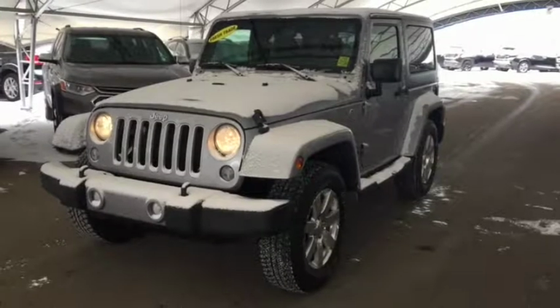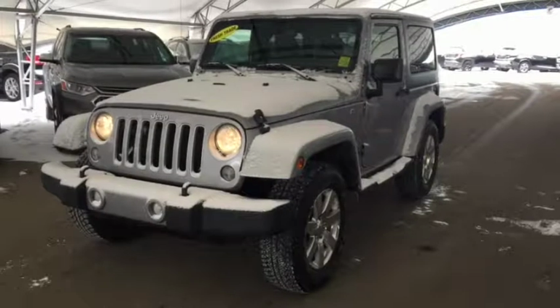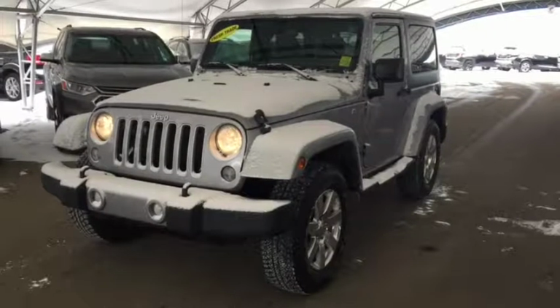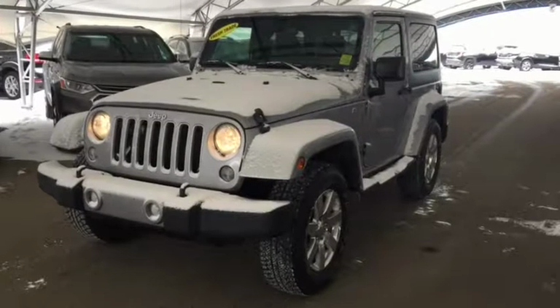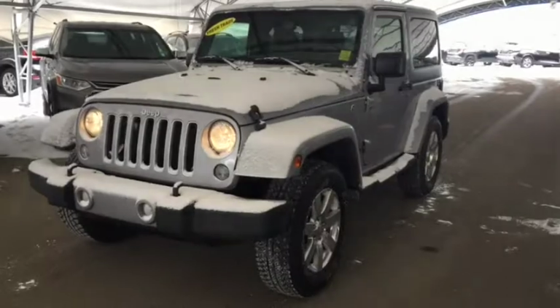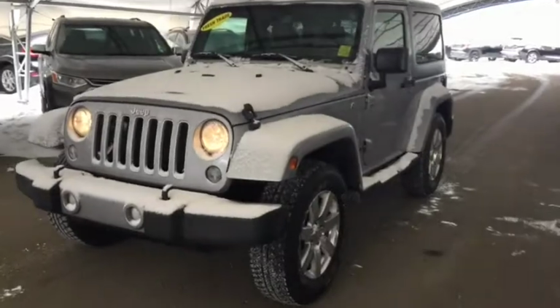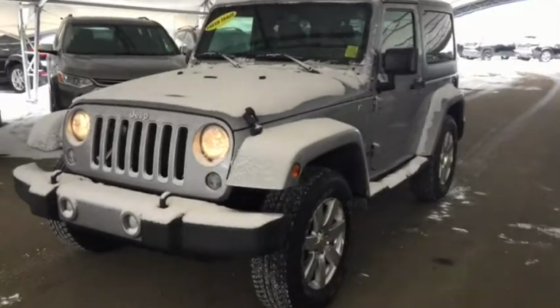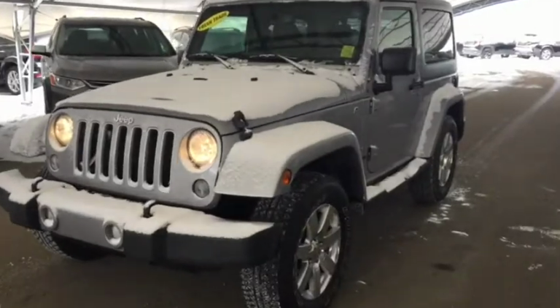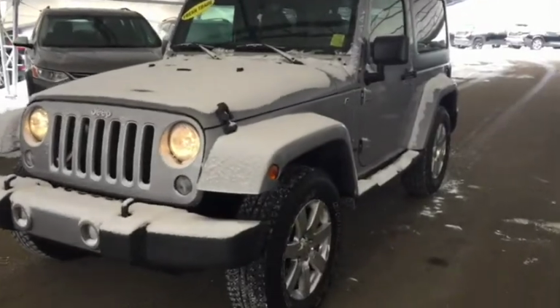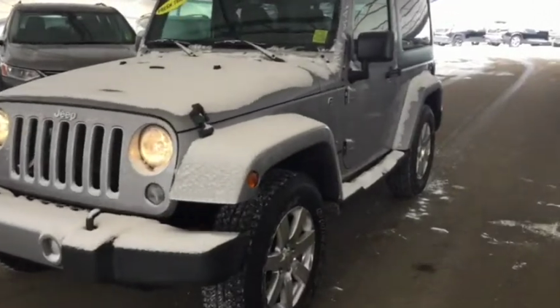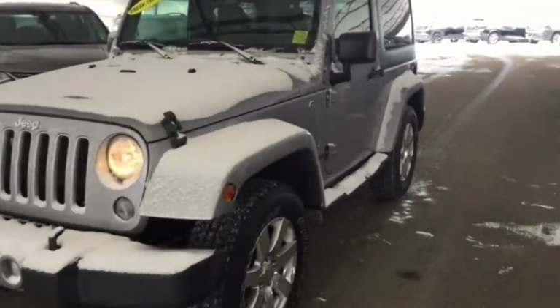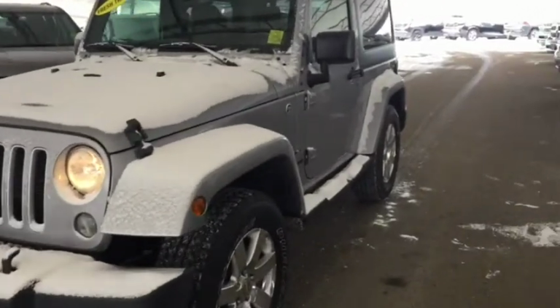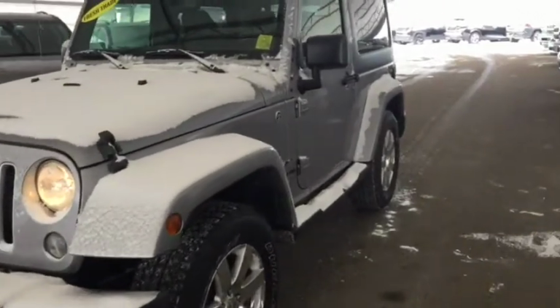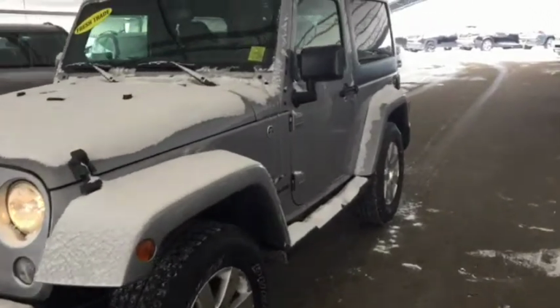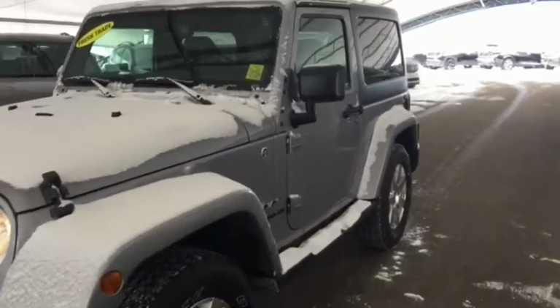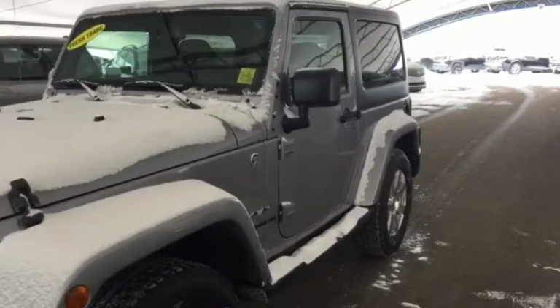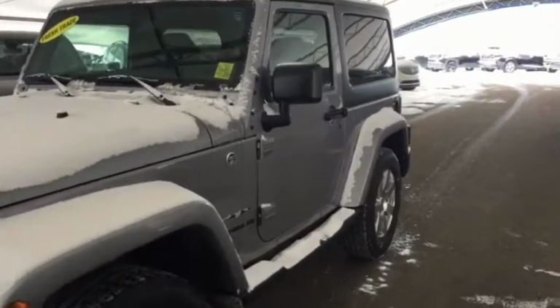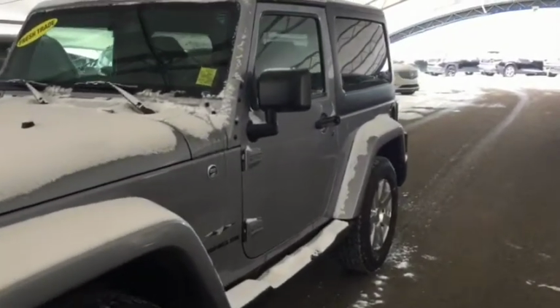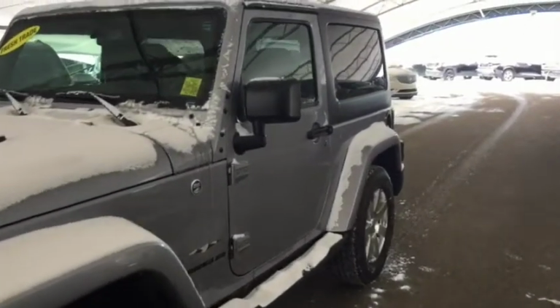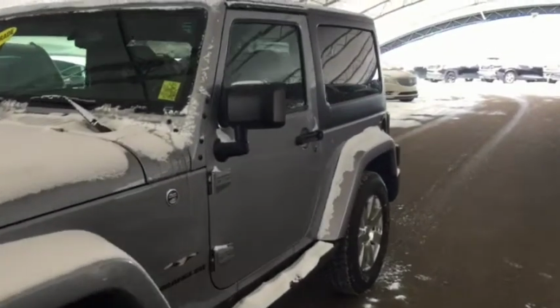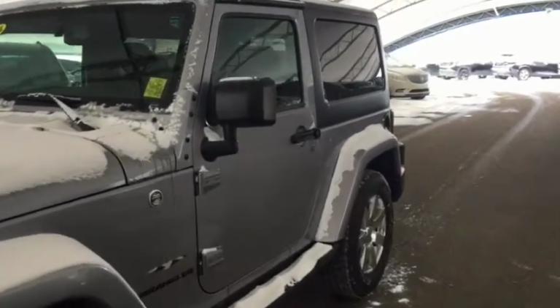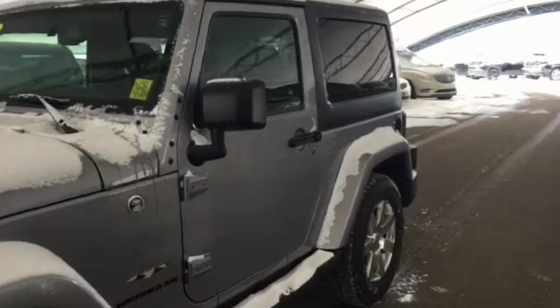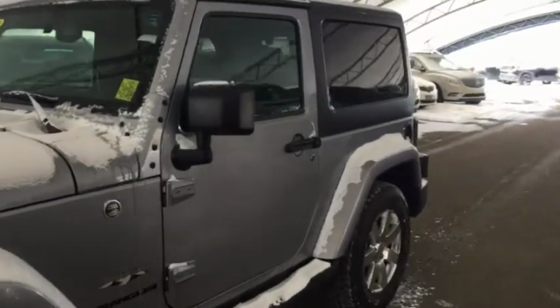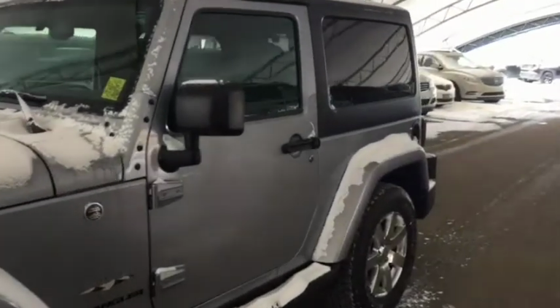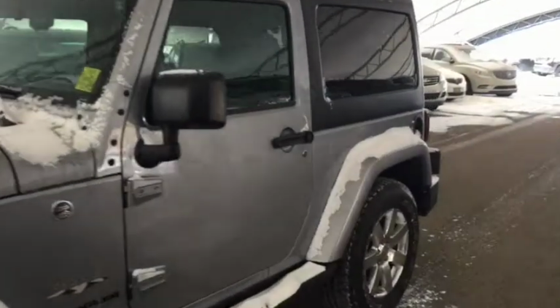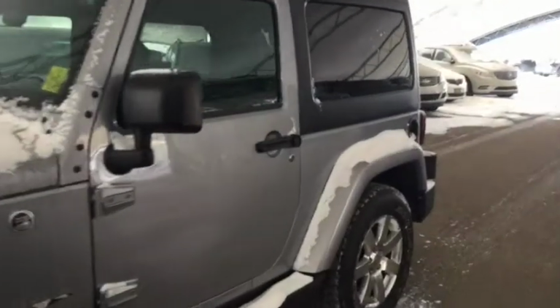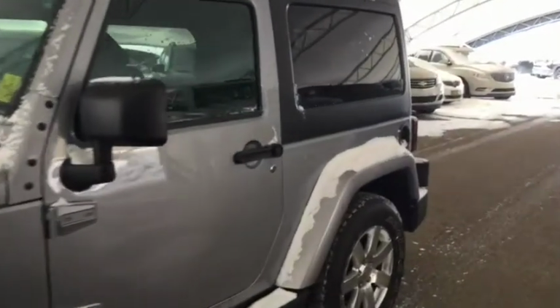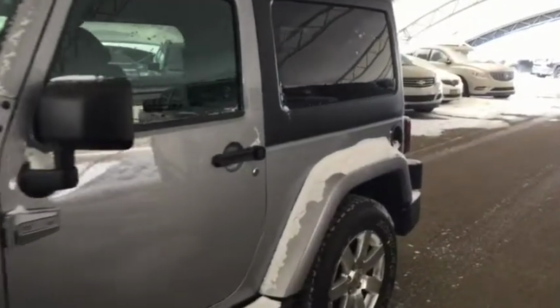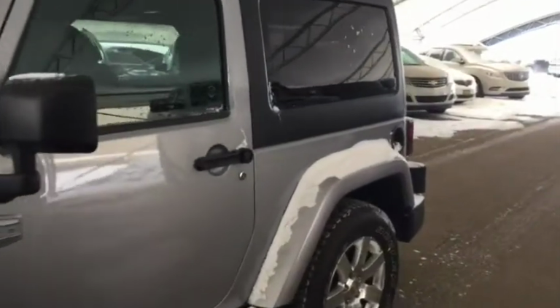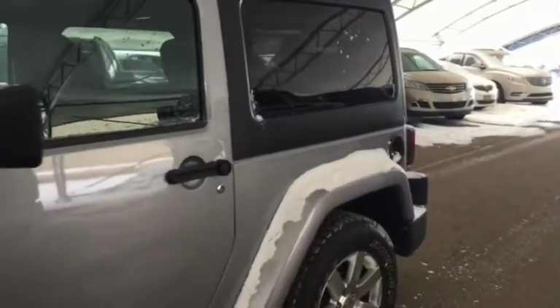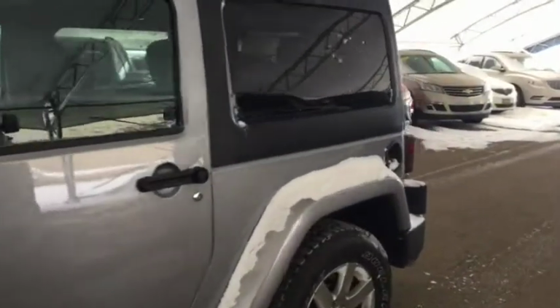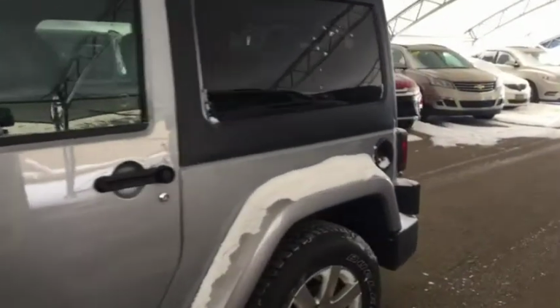Welcome to Davis Chevrolet. This is a pre-owned 2016 Jeep Wrangler in the color silver.